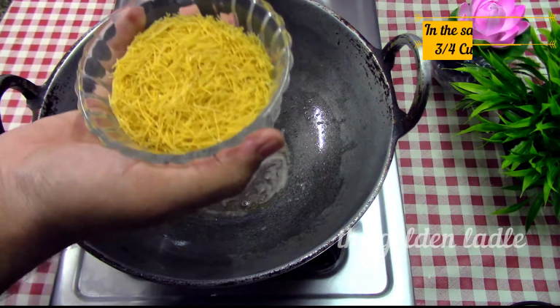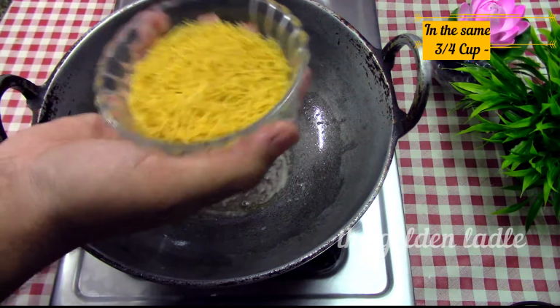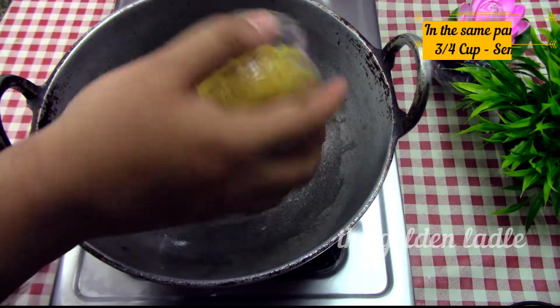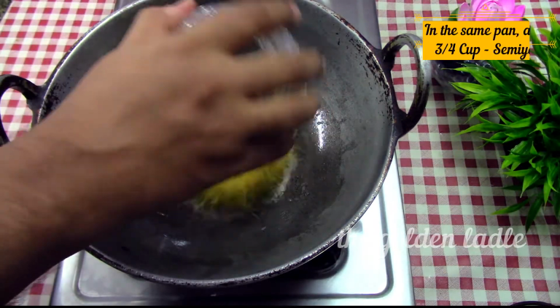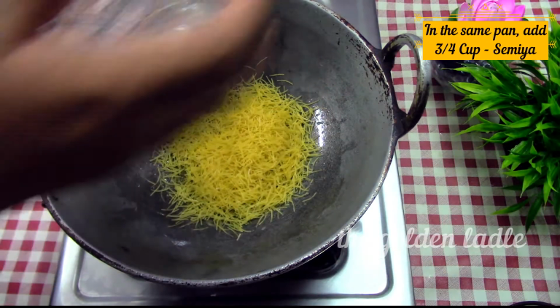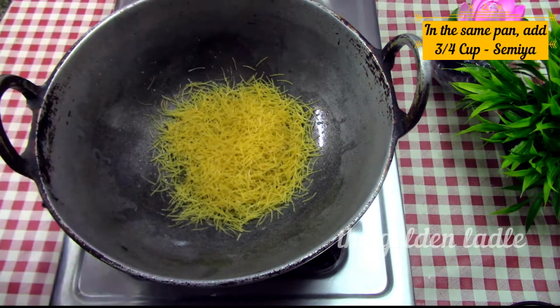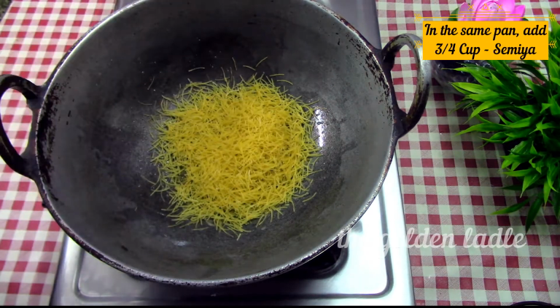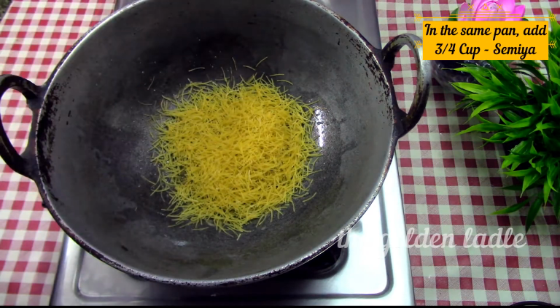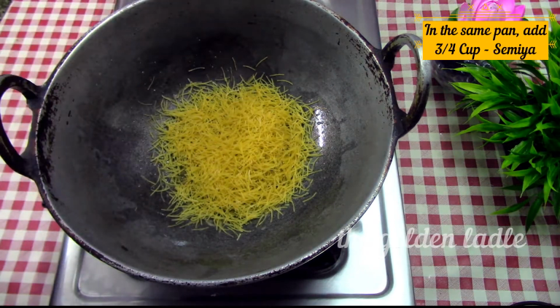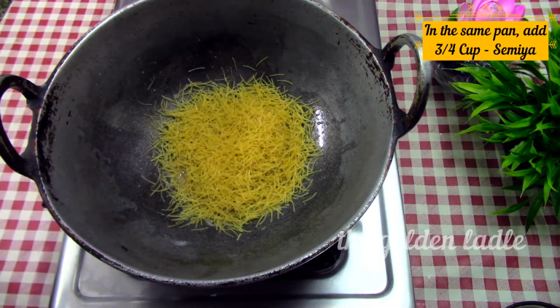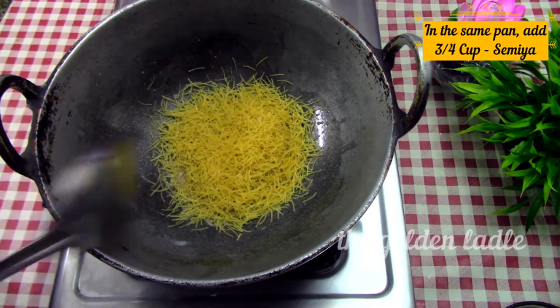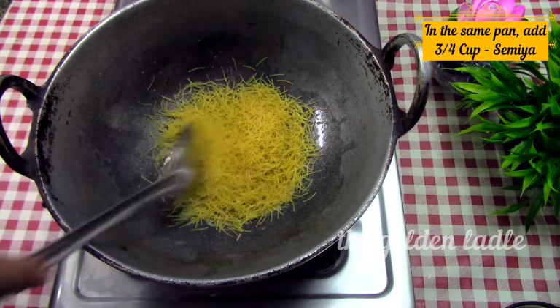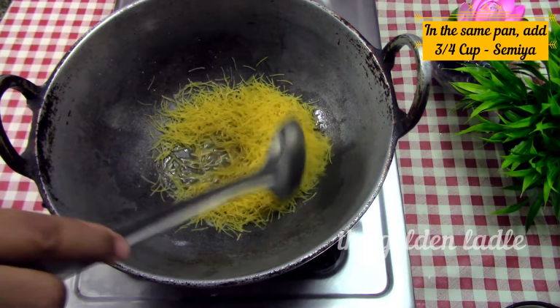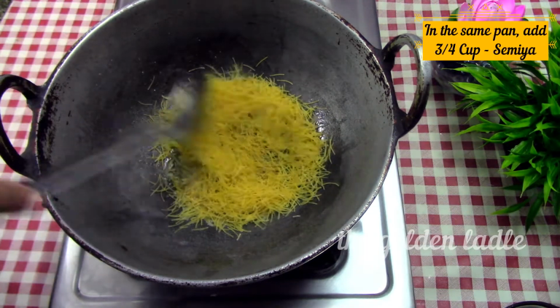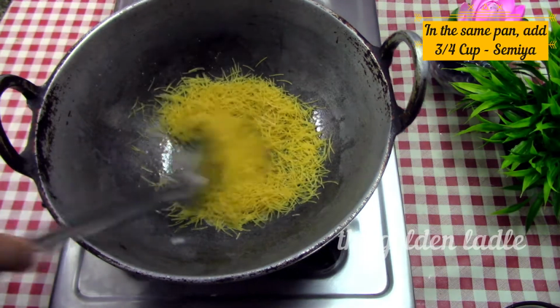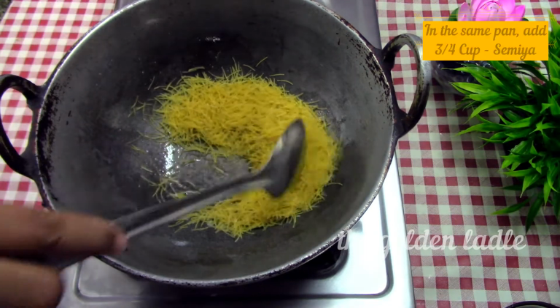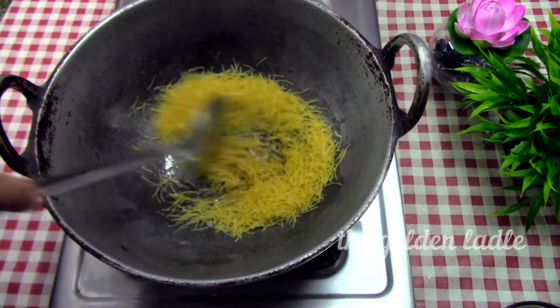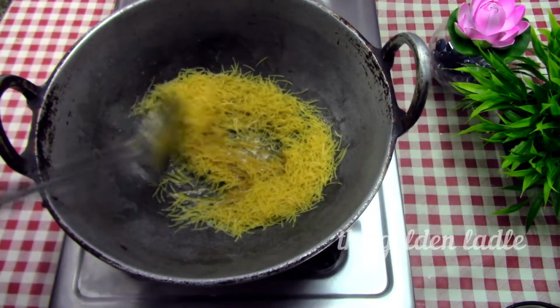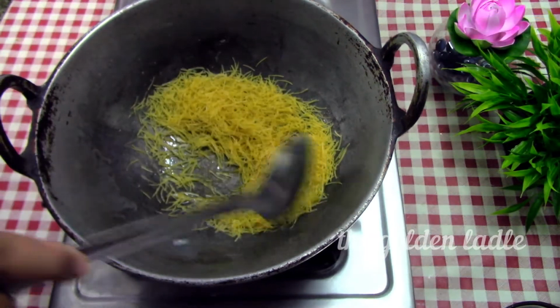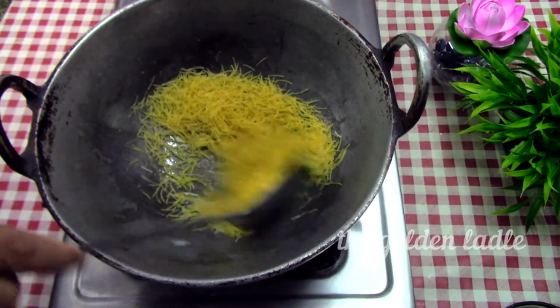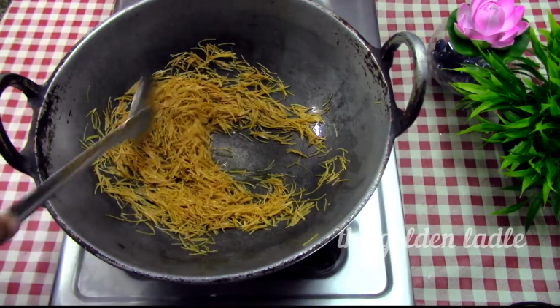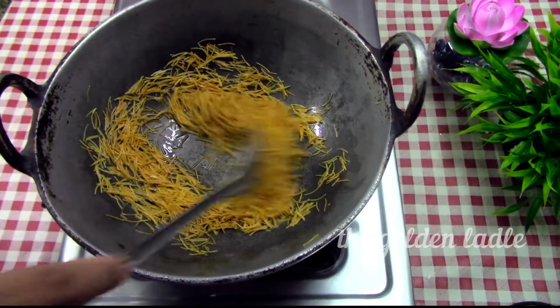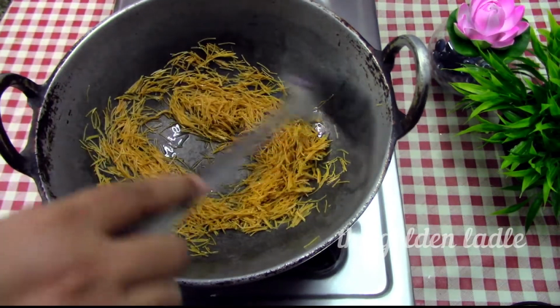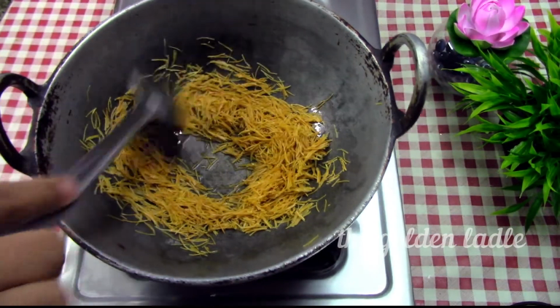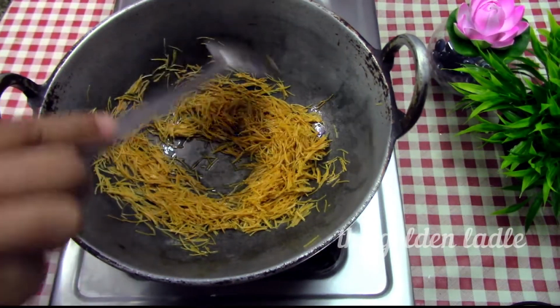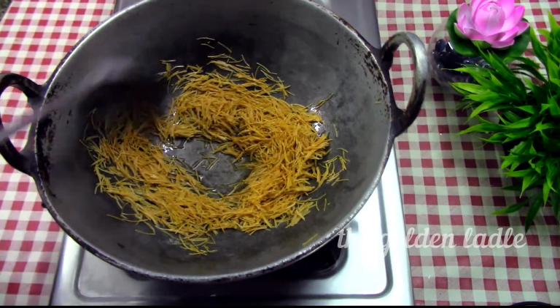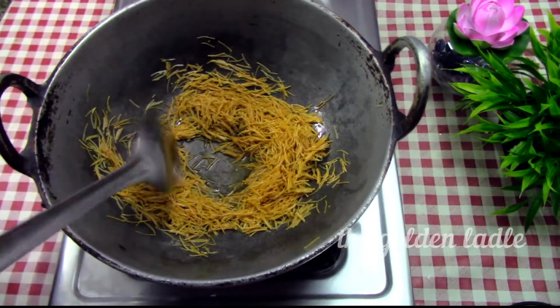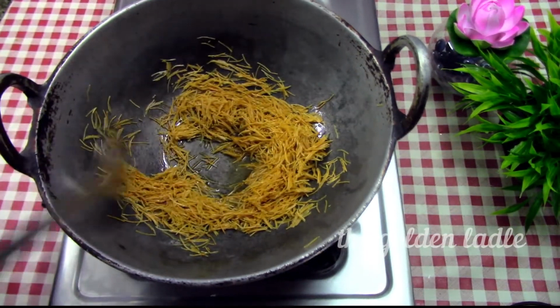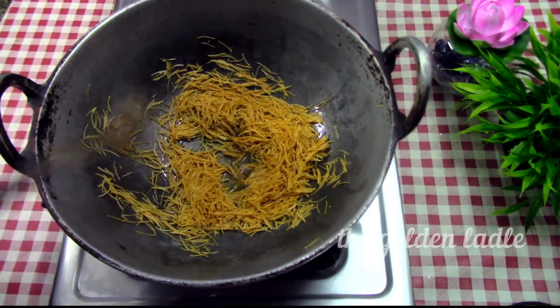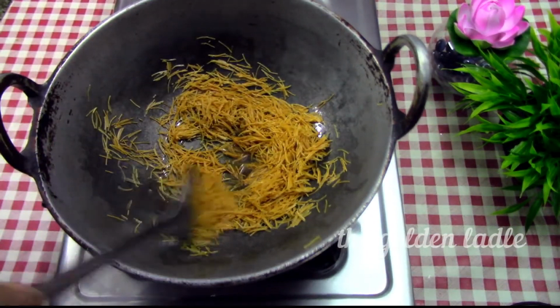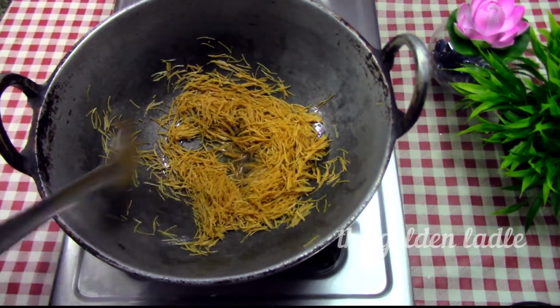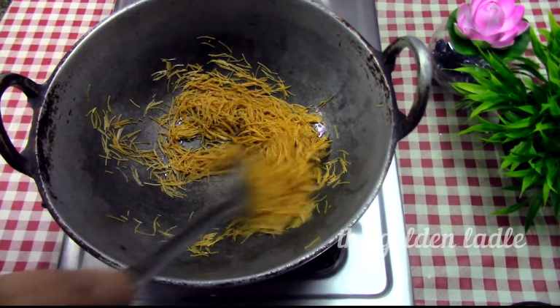In the same pan, add three-fourths cup of semia and fry till it's golden brown, then keep aside.